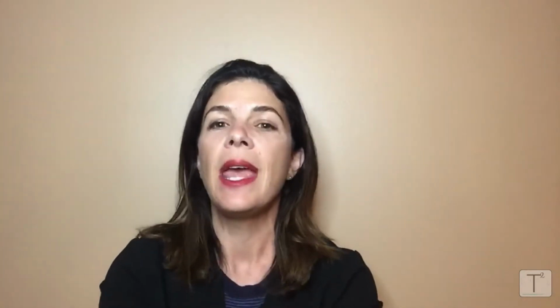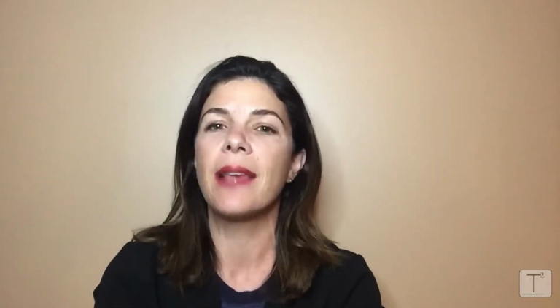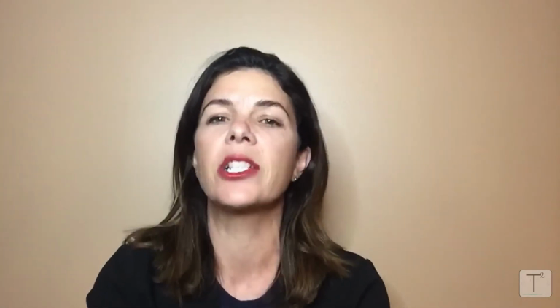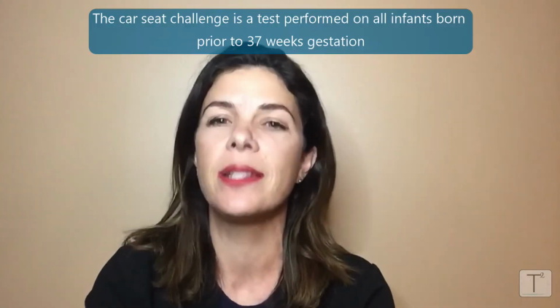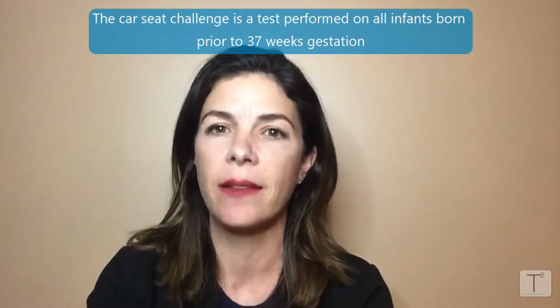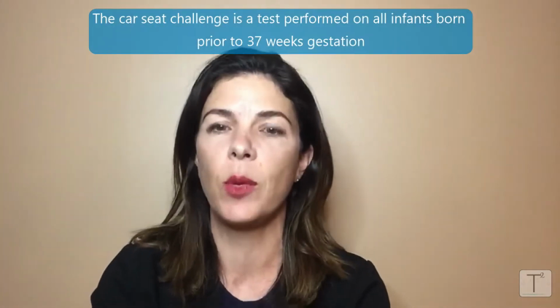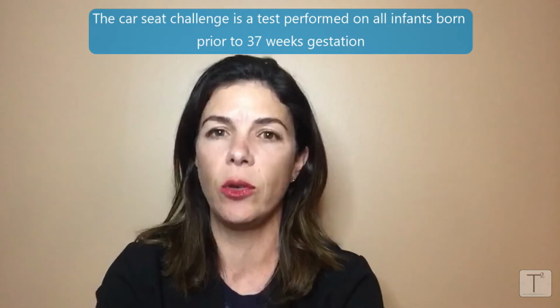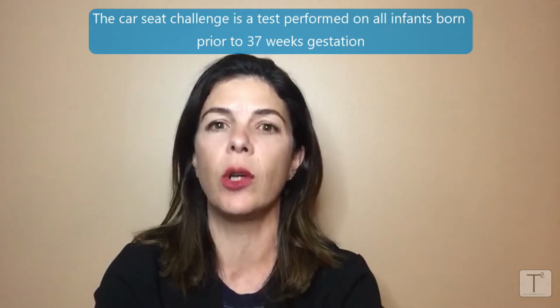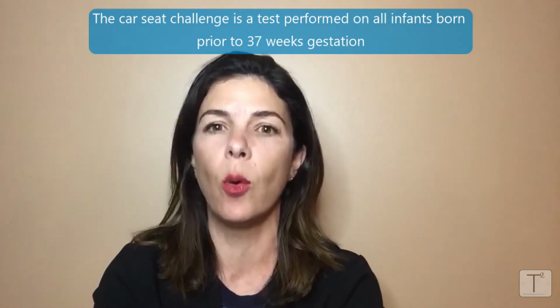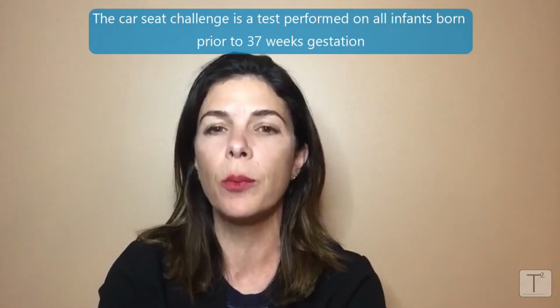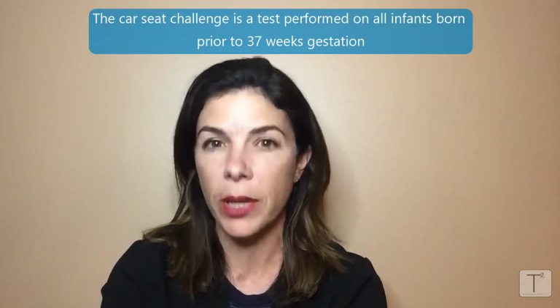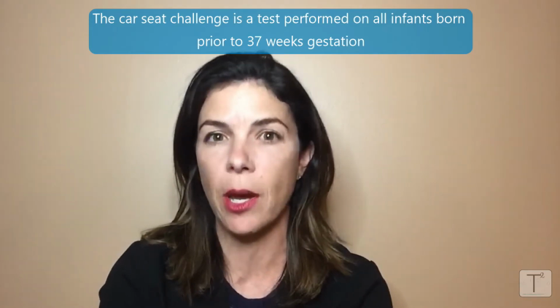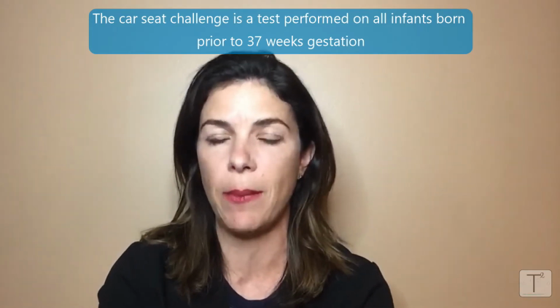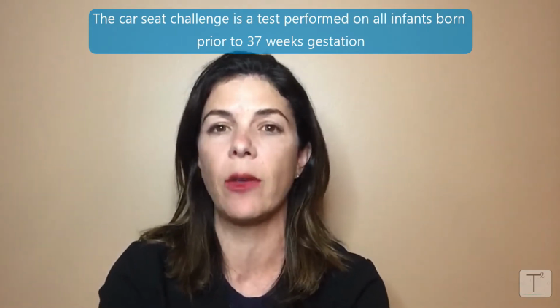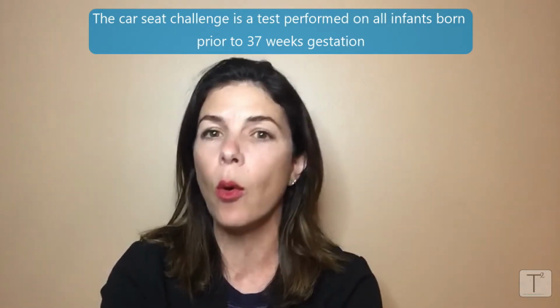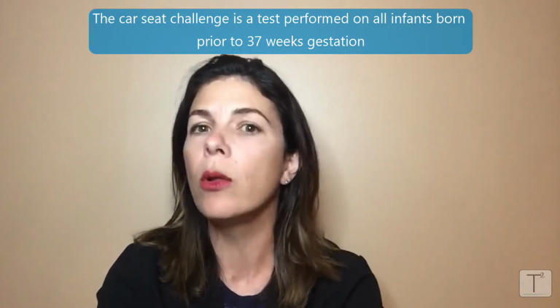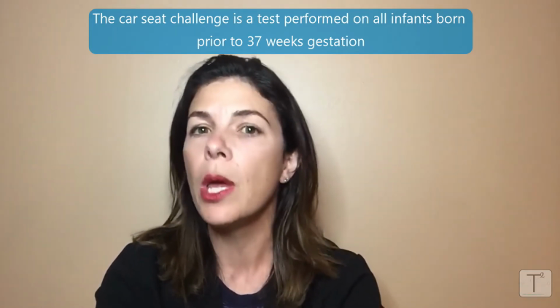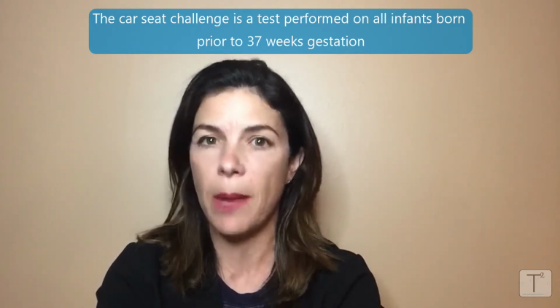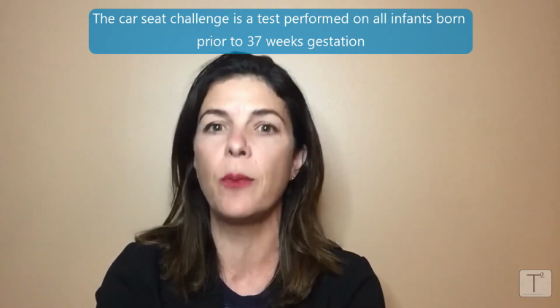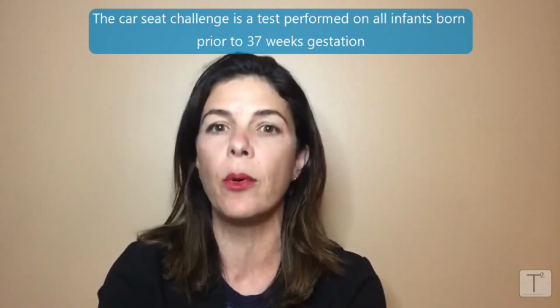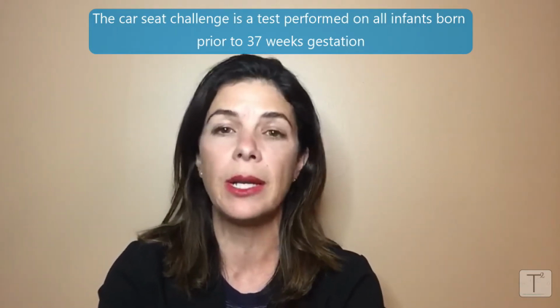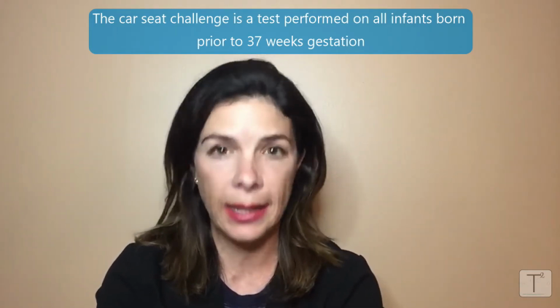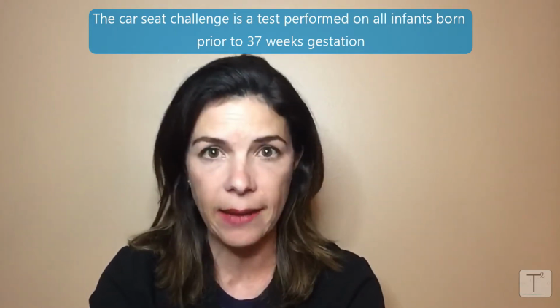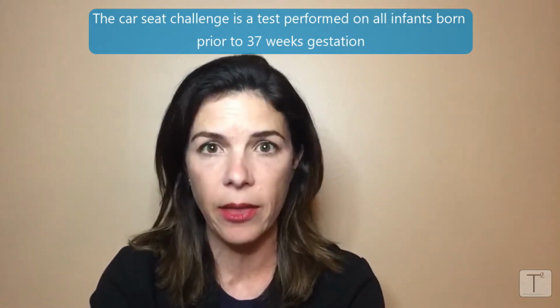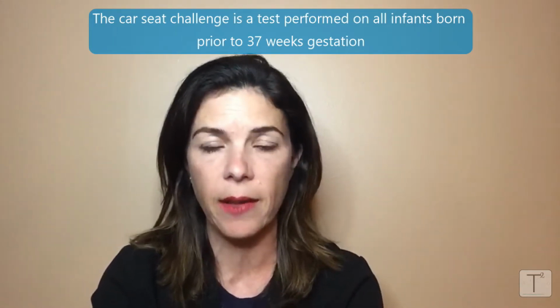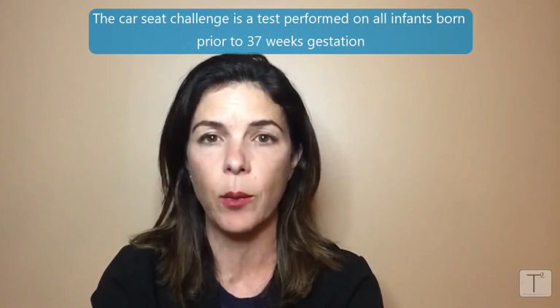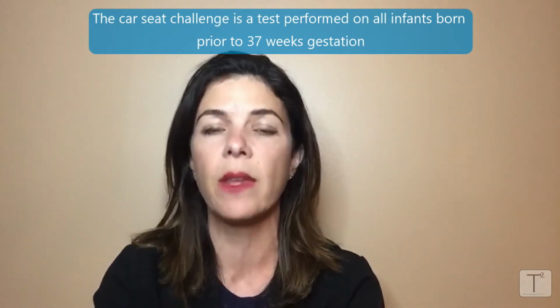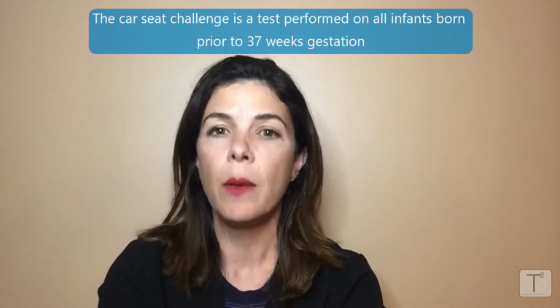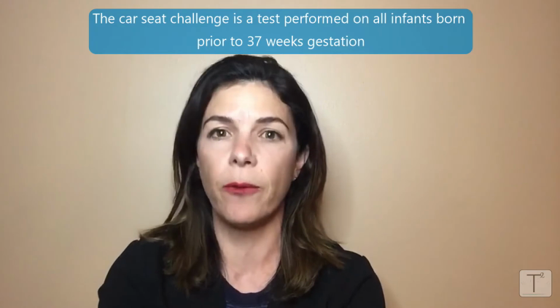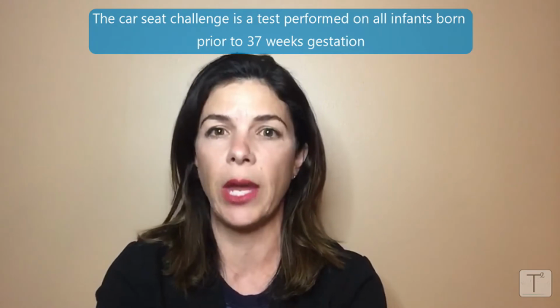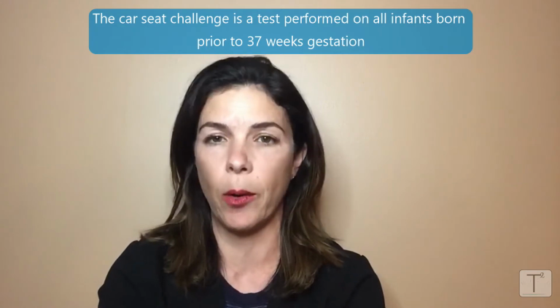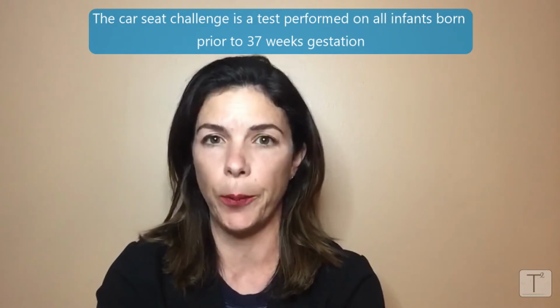It's actually a test that we do on all preterm babies, so all babies born at less than 37 weeks, before they go home.